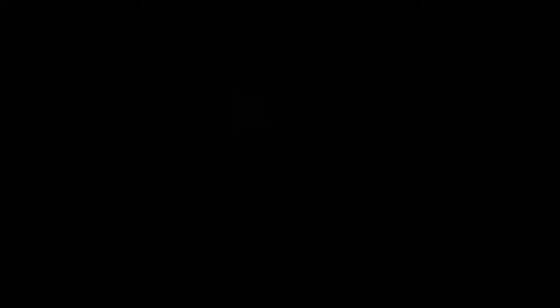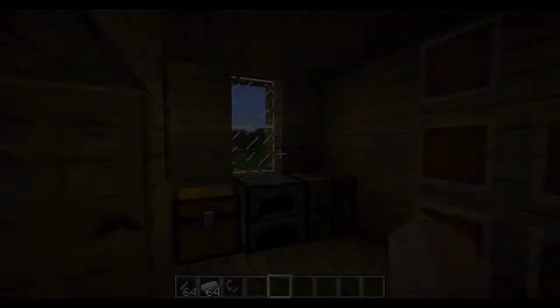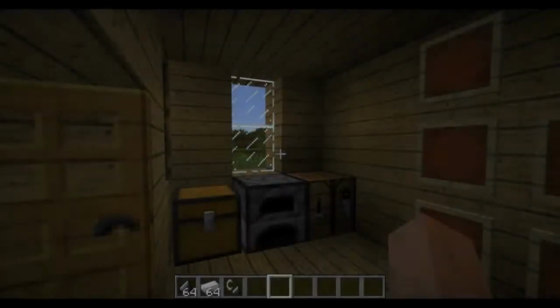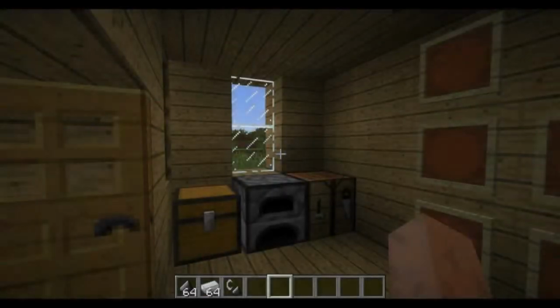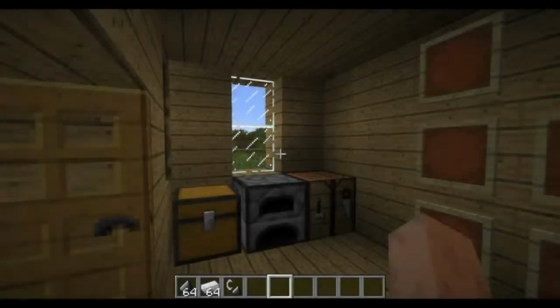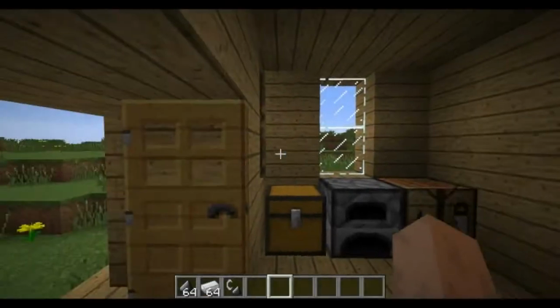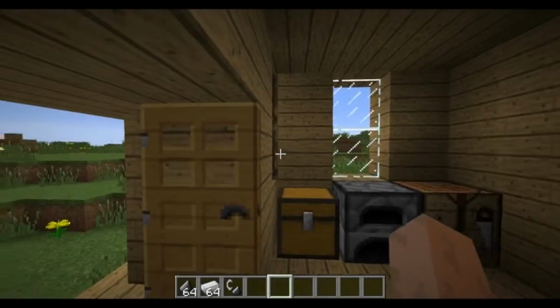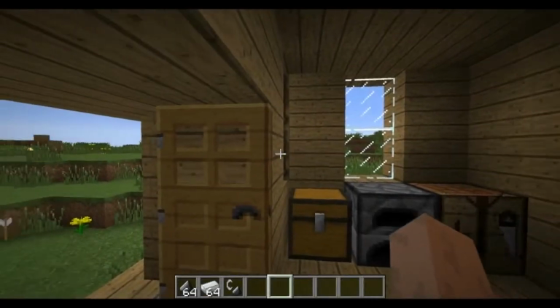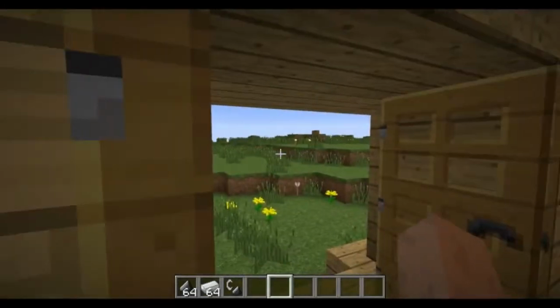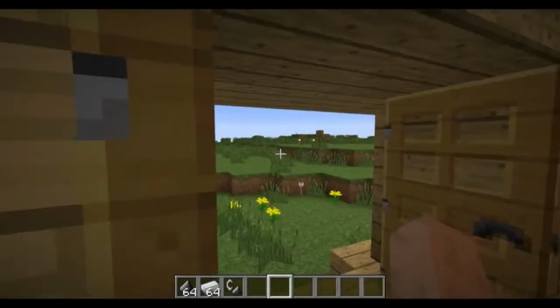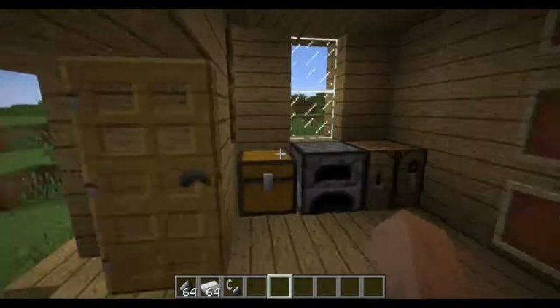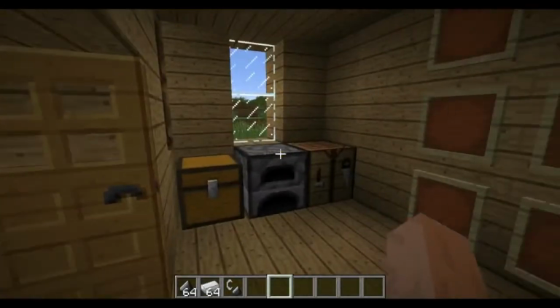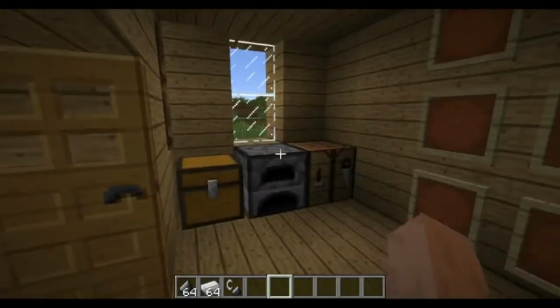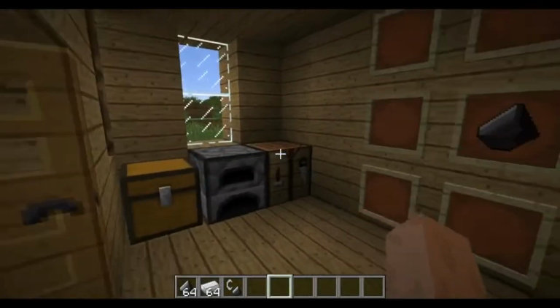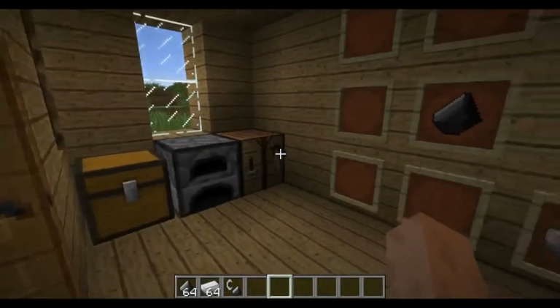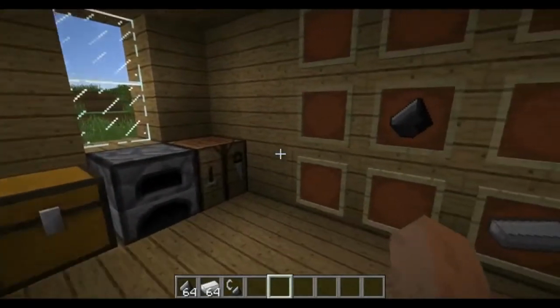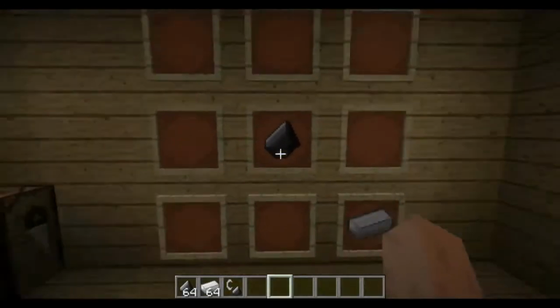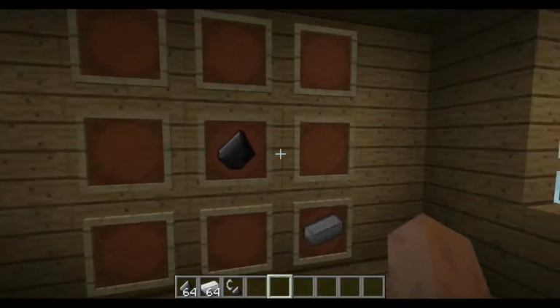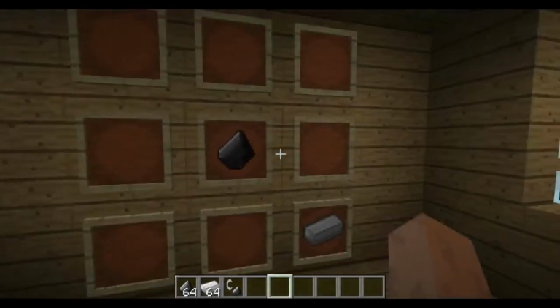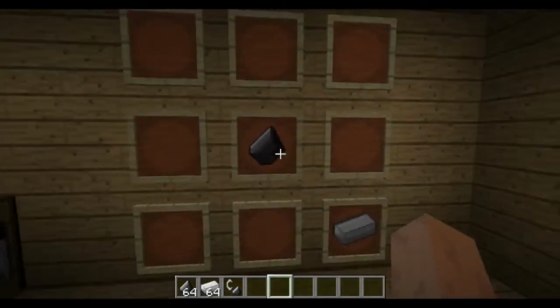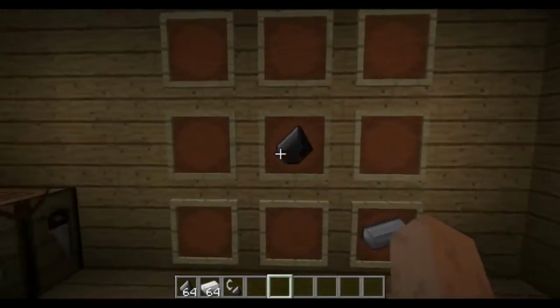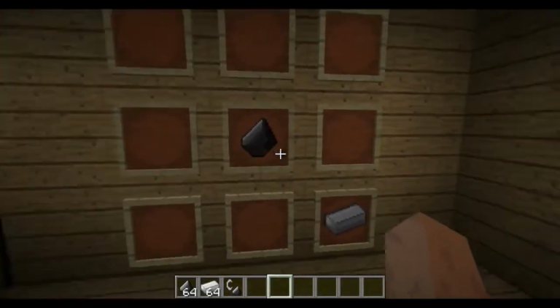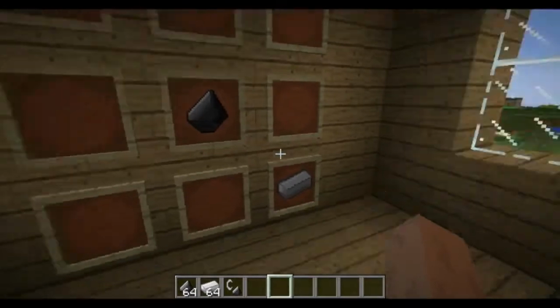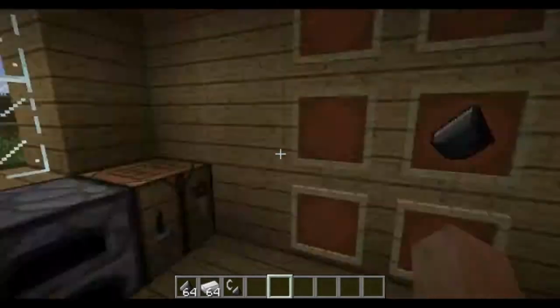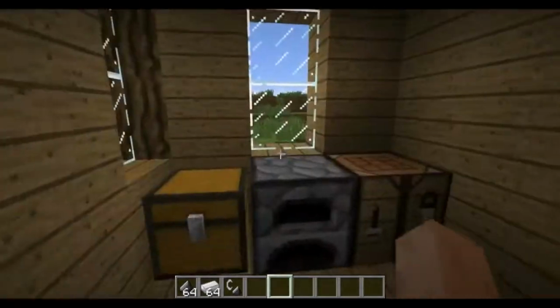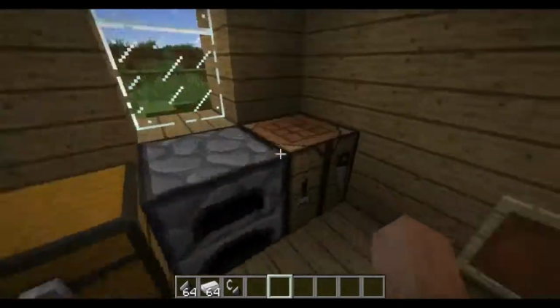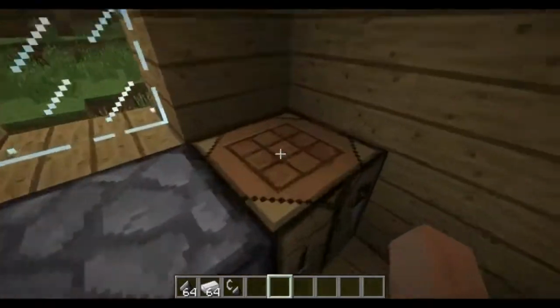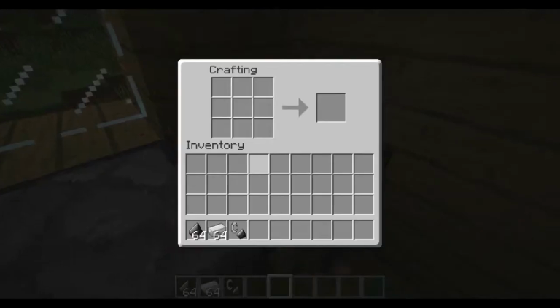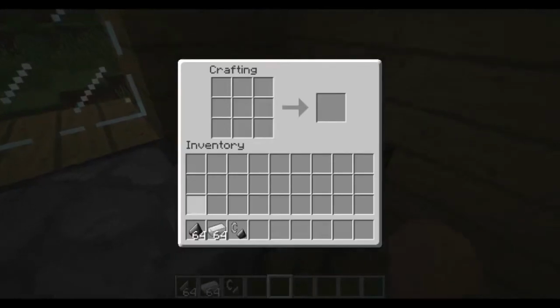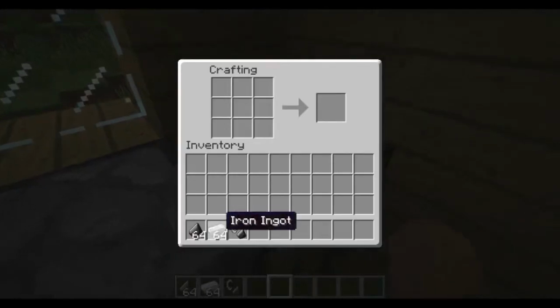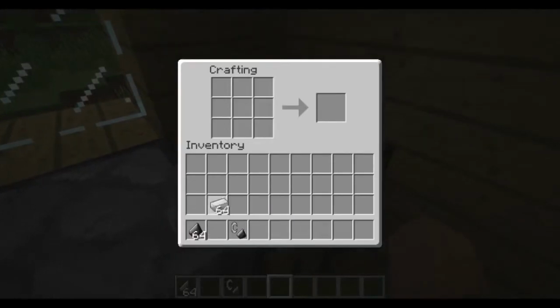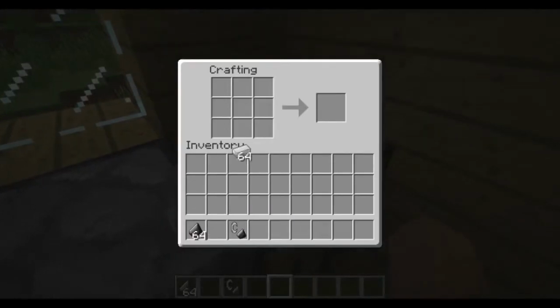Hi there crafters, this is episode 81 of the Thorough Showcase series, and this is the episode I'm going to teach you all about flint and steel.